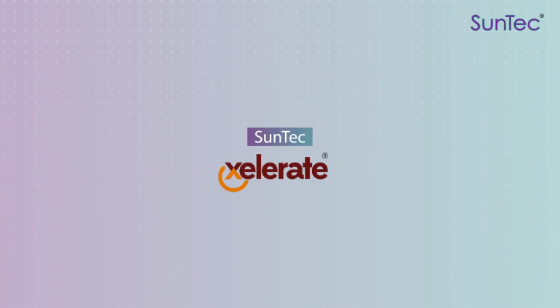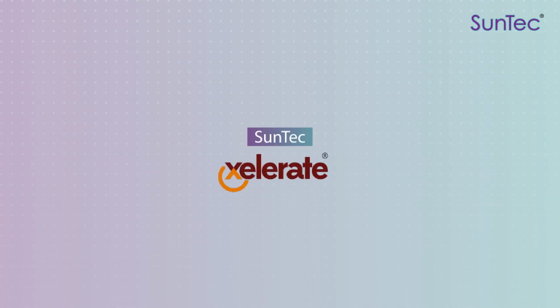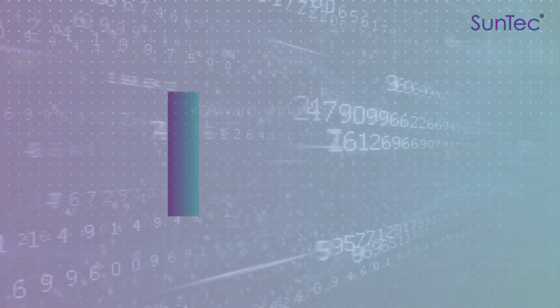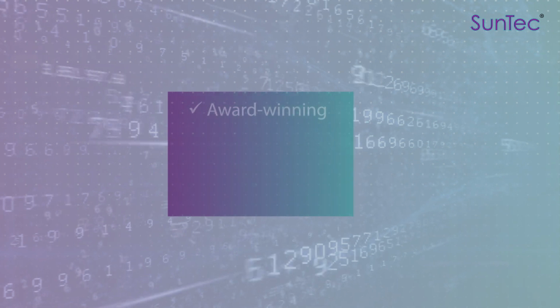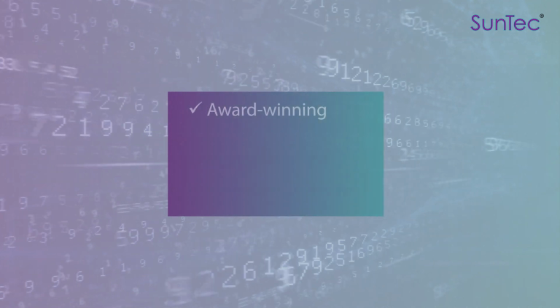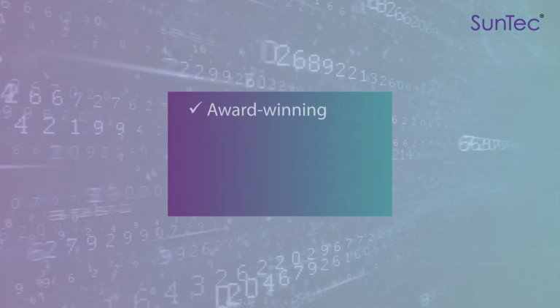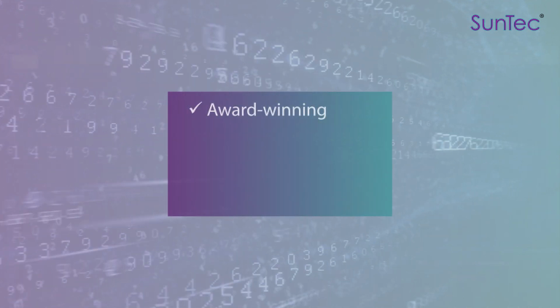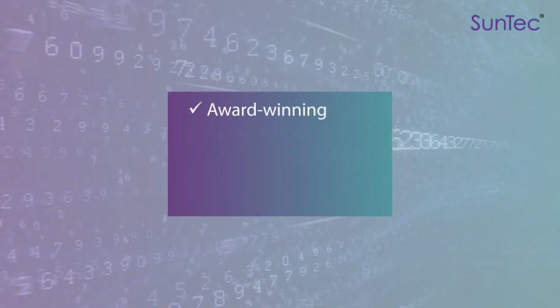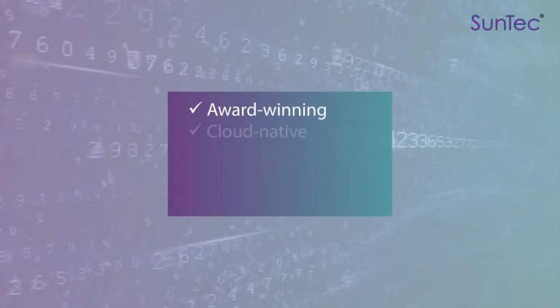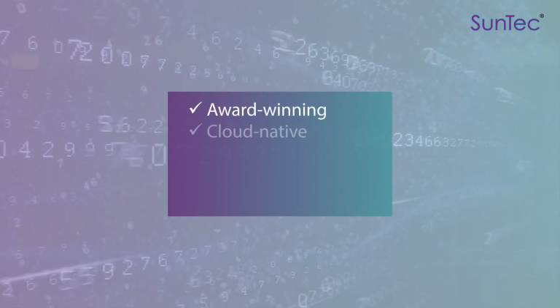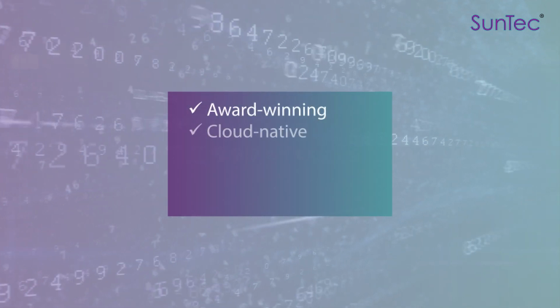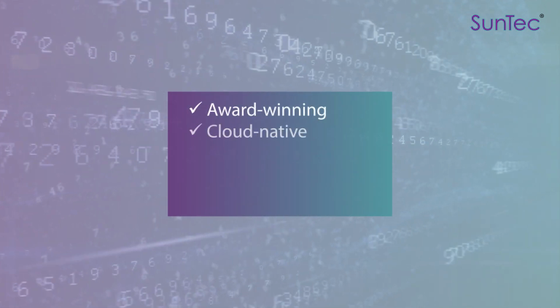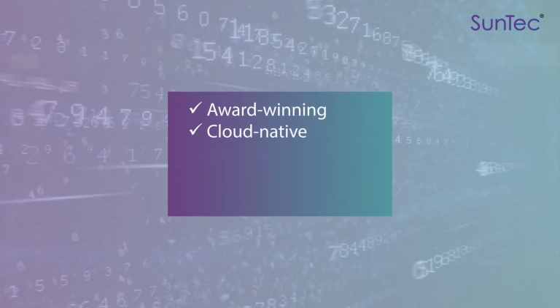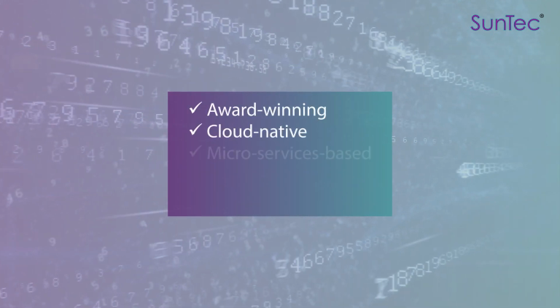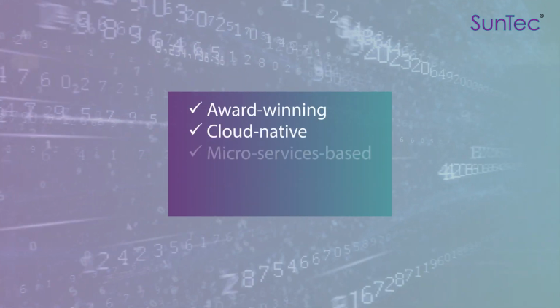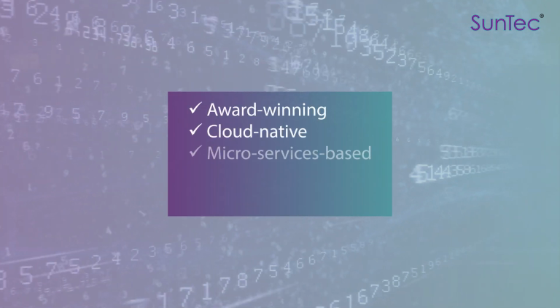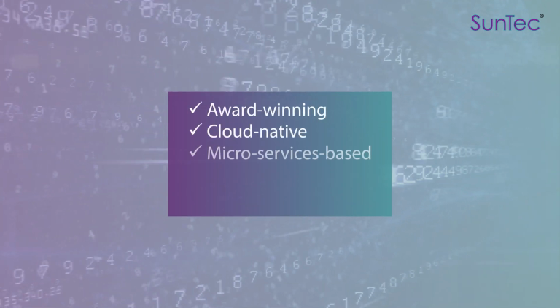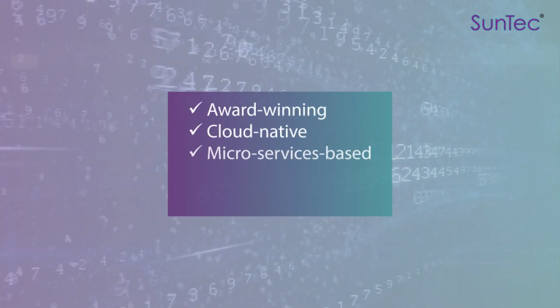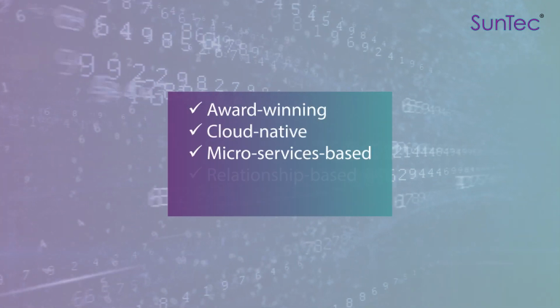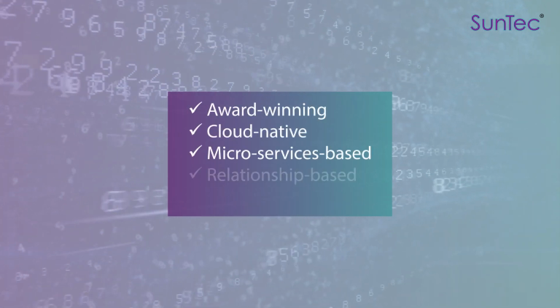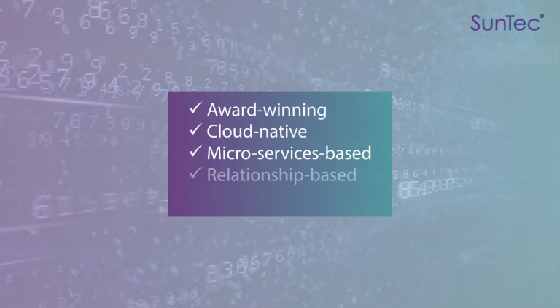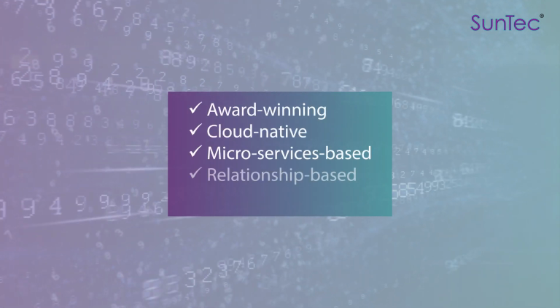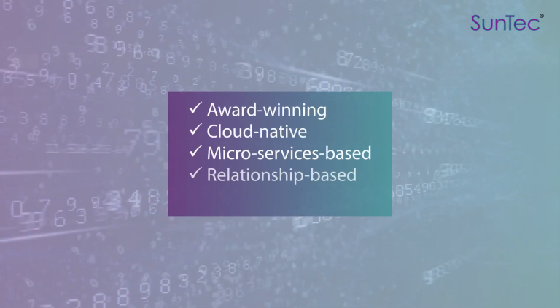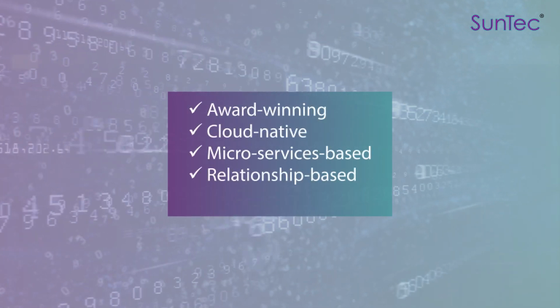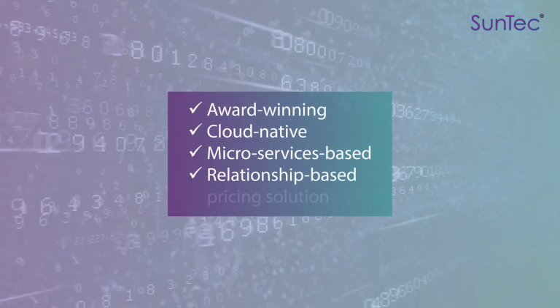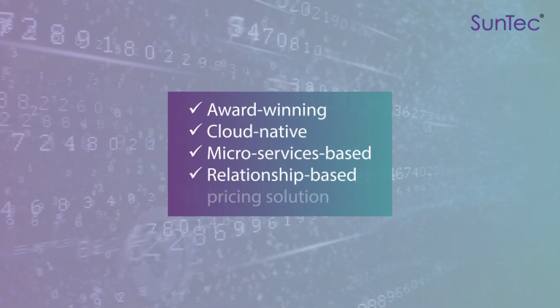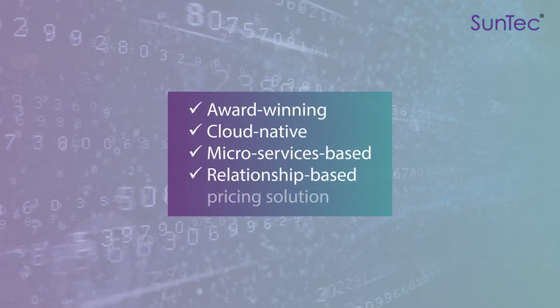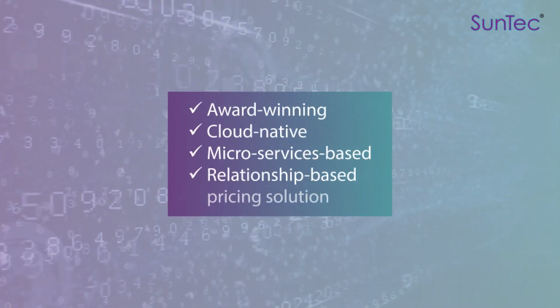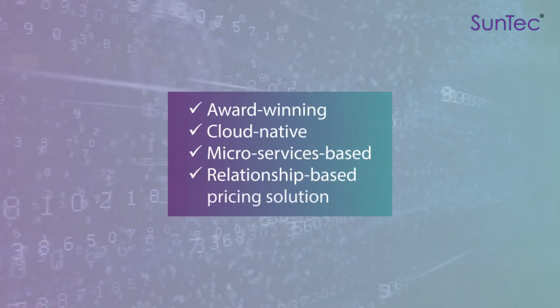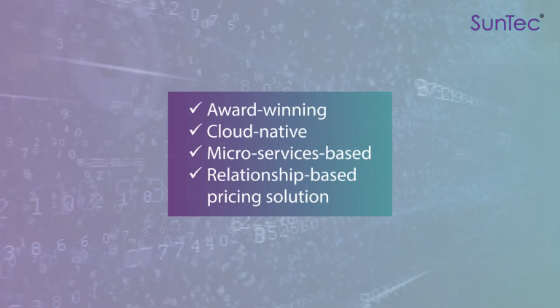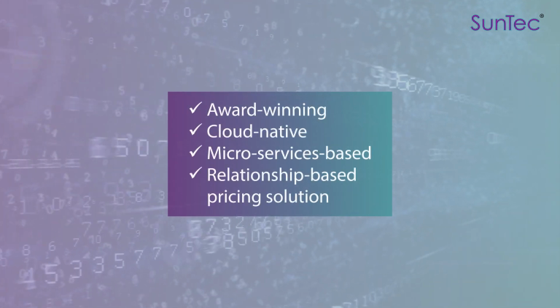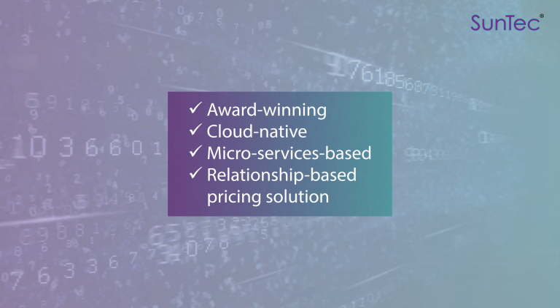an award-winning, cloud-native, and microservices-based relationship-based banking and pricing solution.